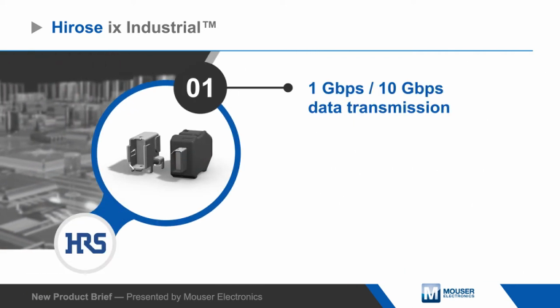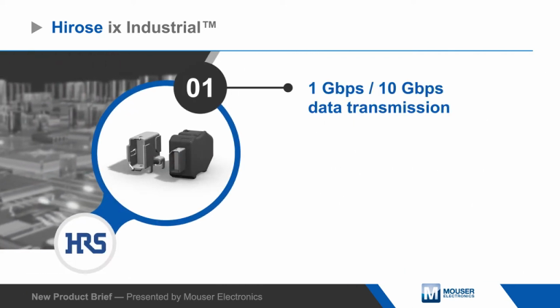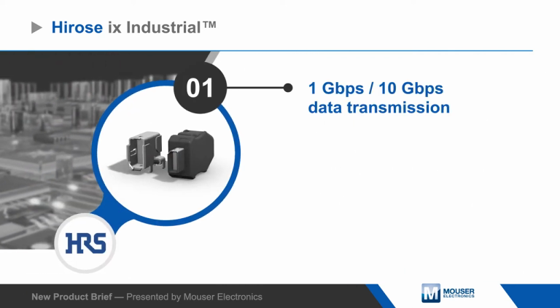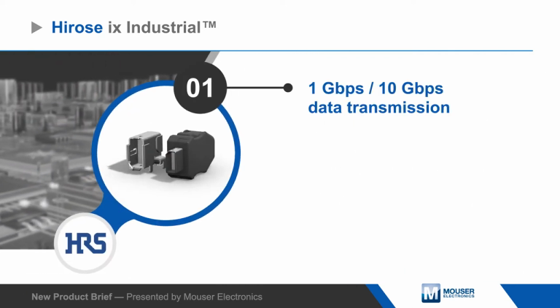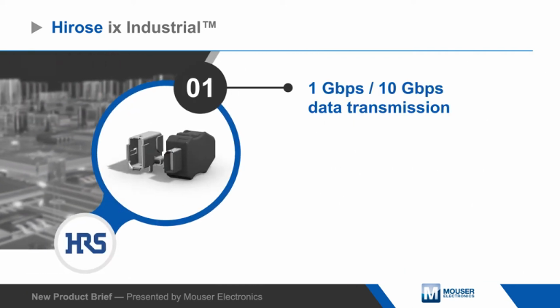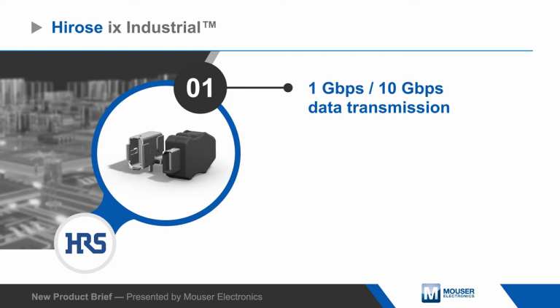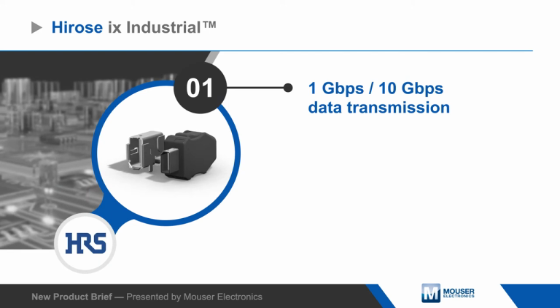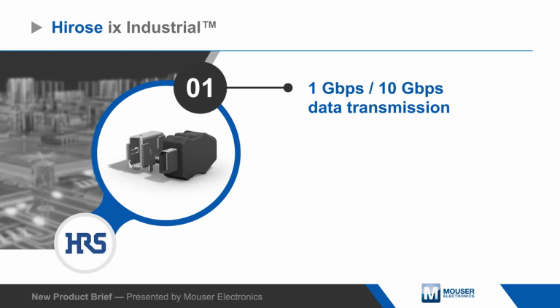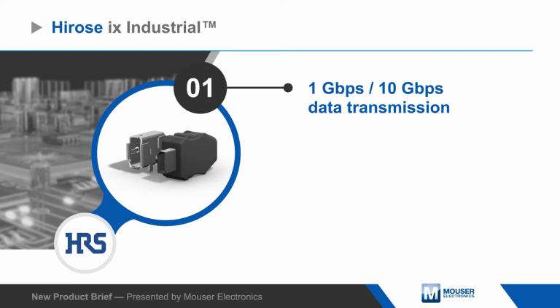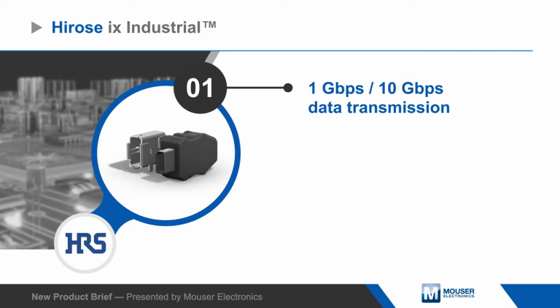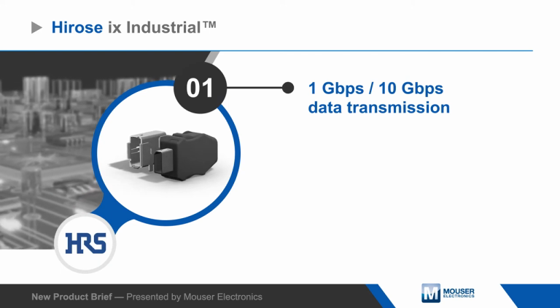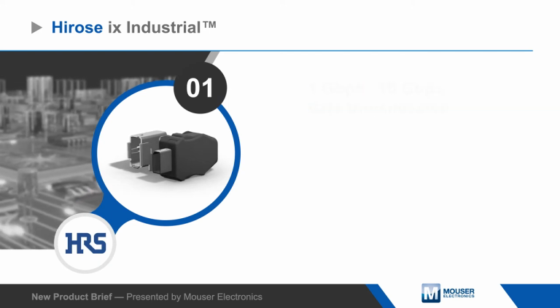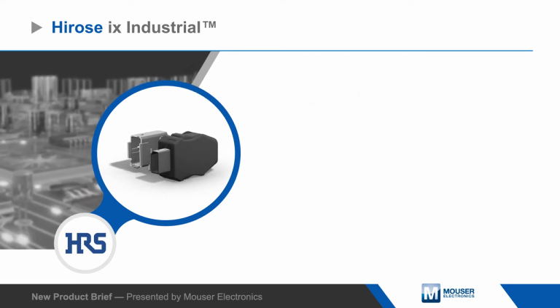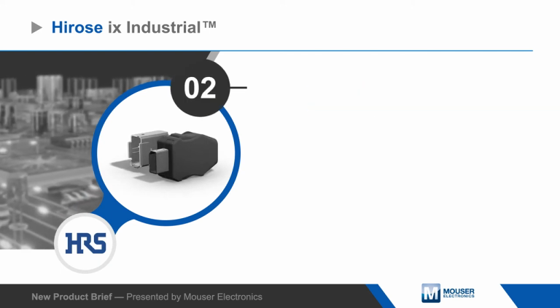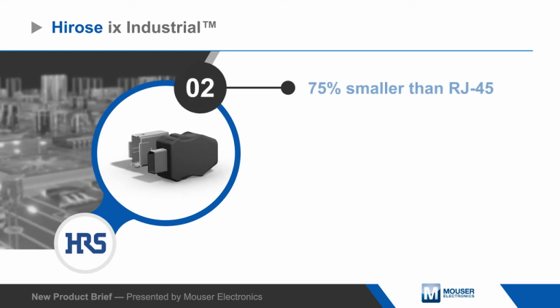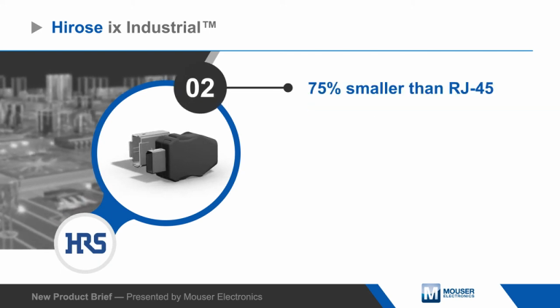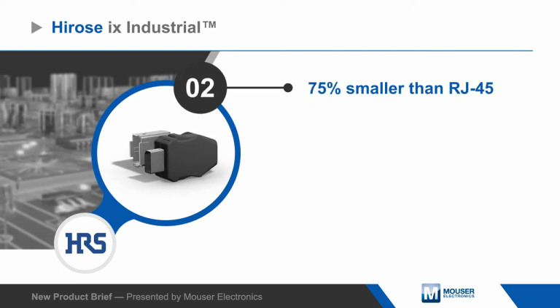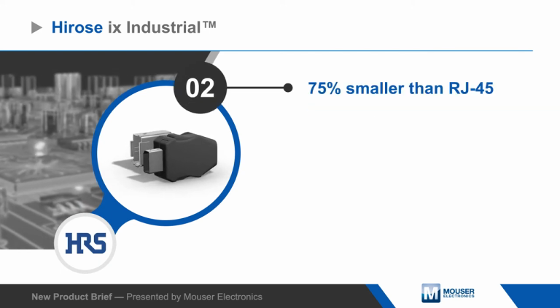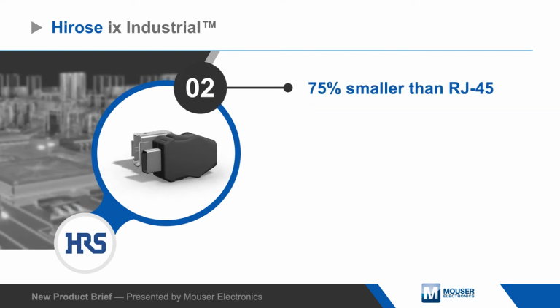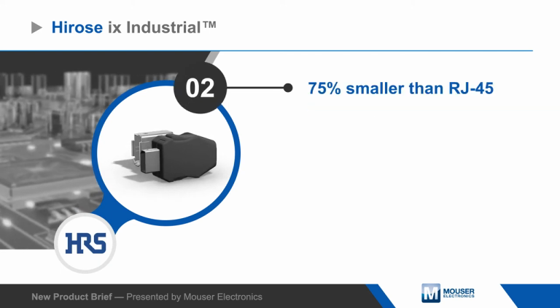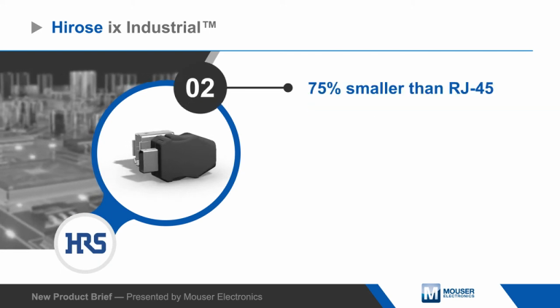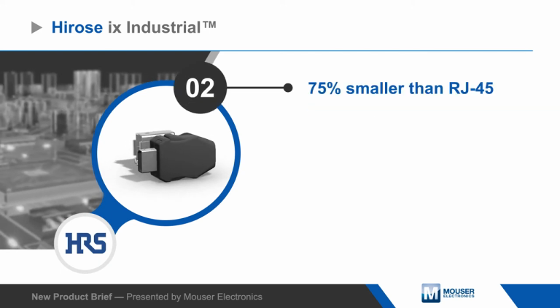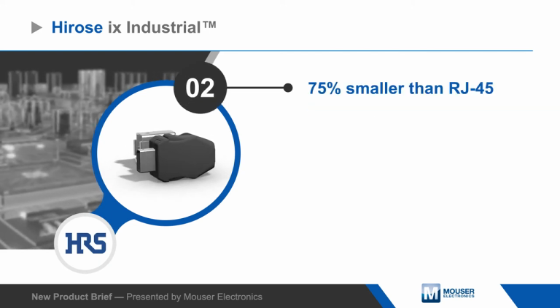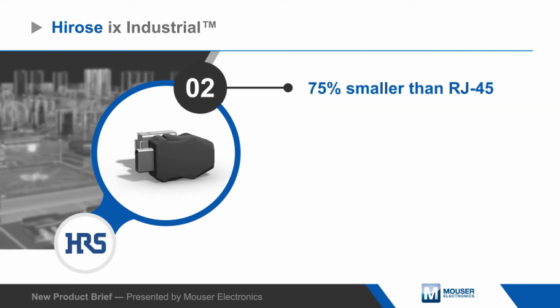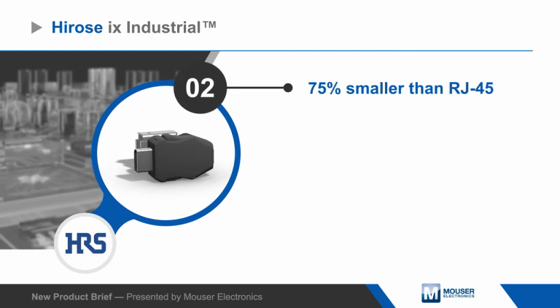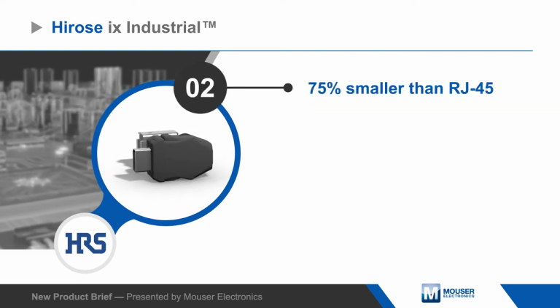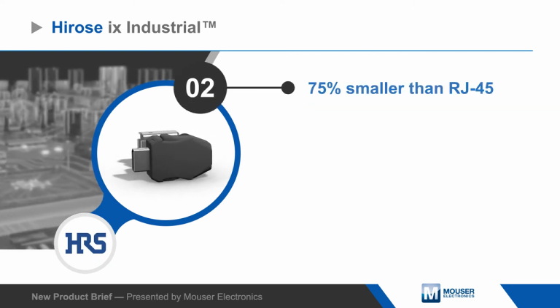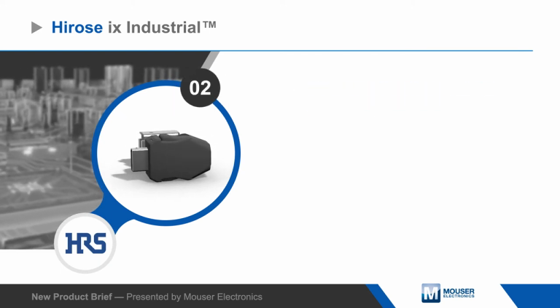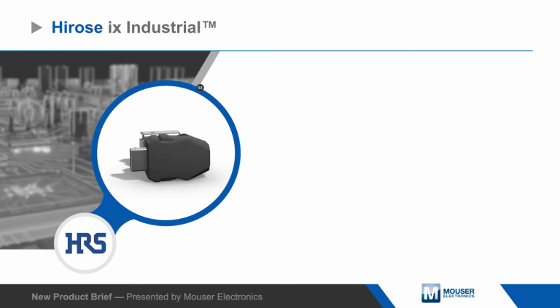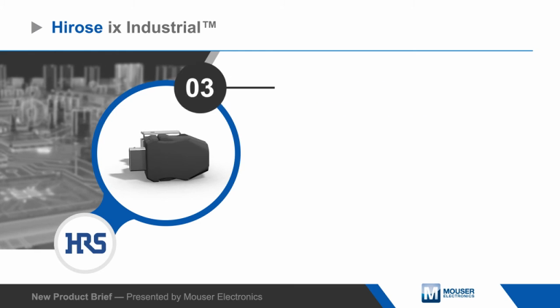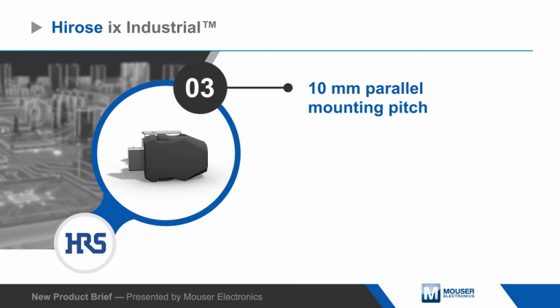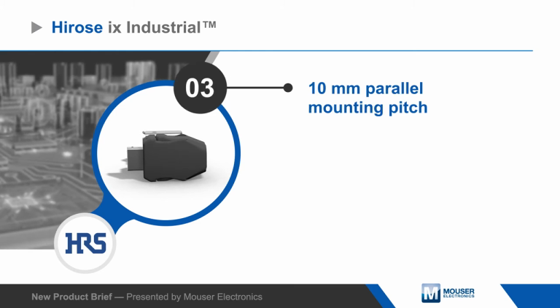The connectors are designed for maximum stability on the PCB and a durable connection between receptacle and plug, providing high resistance to shock and vibration.